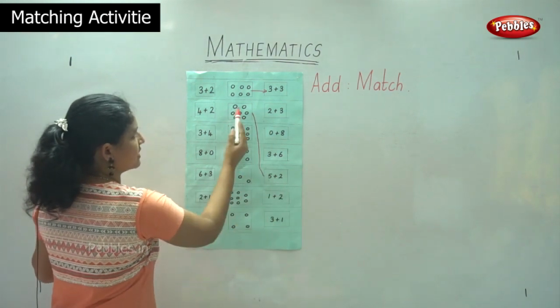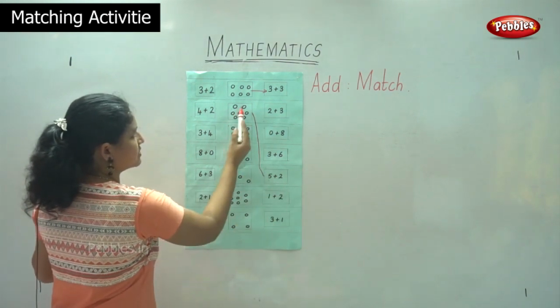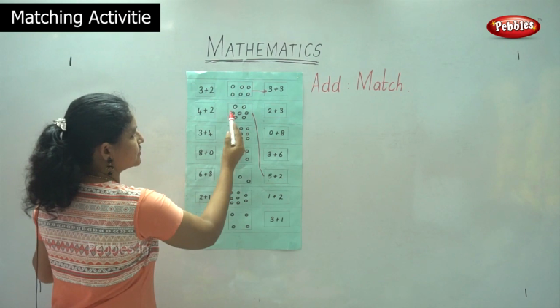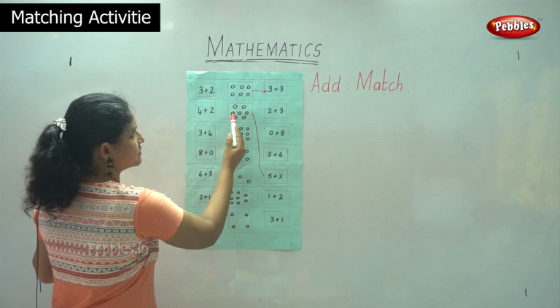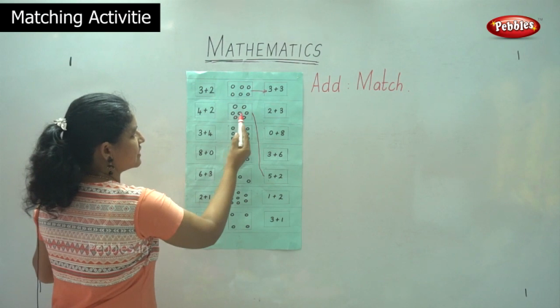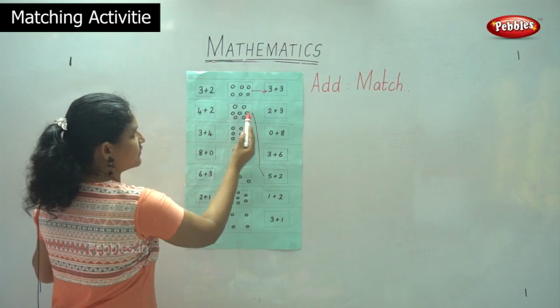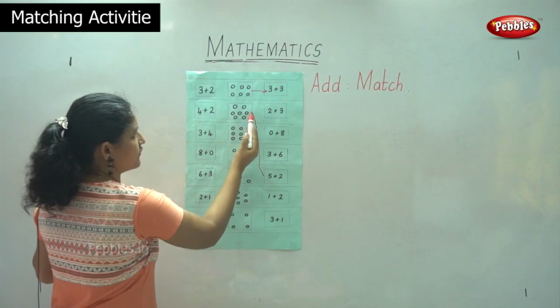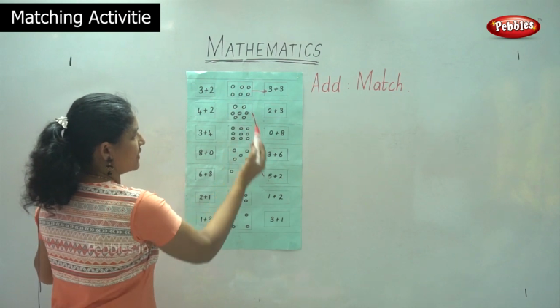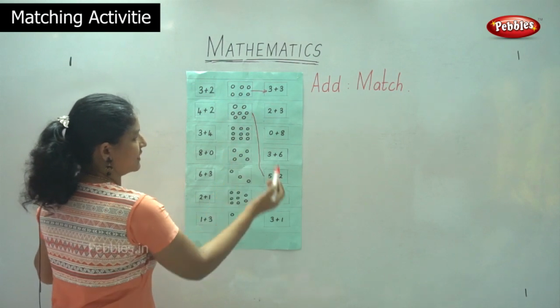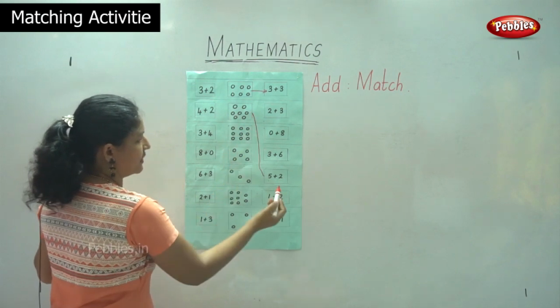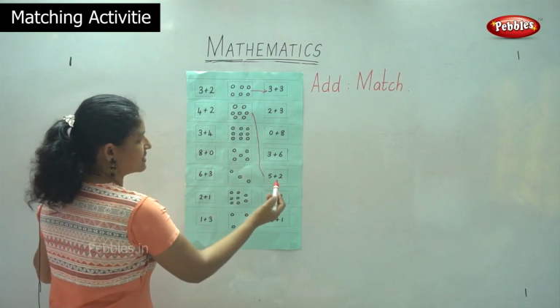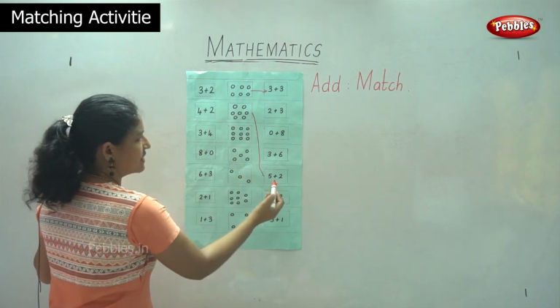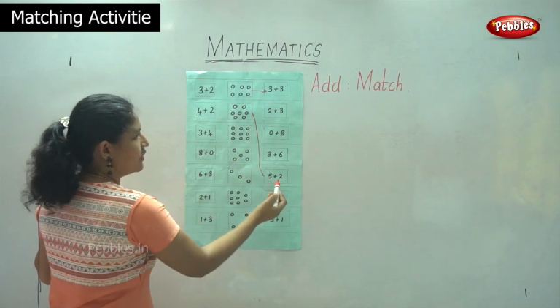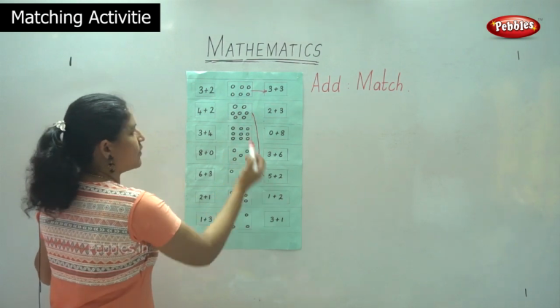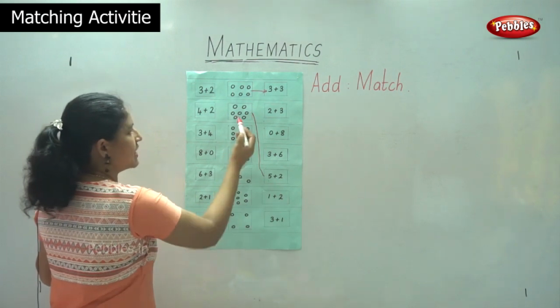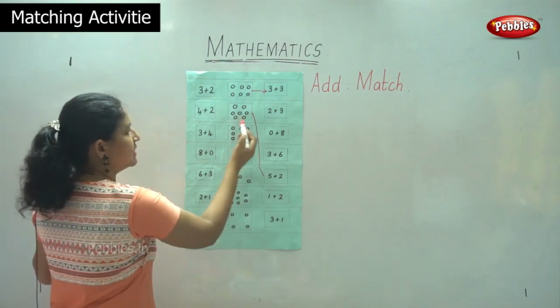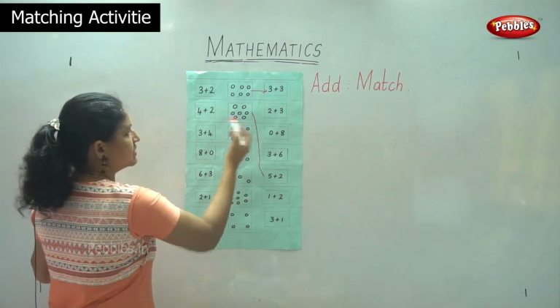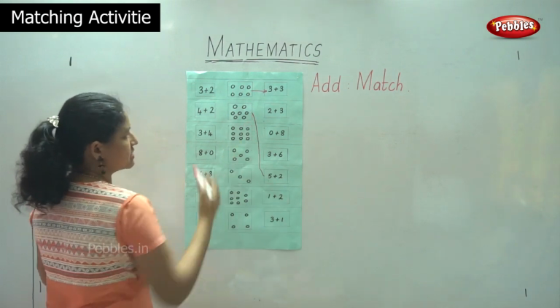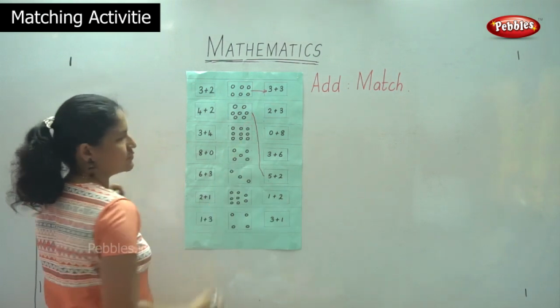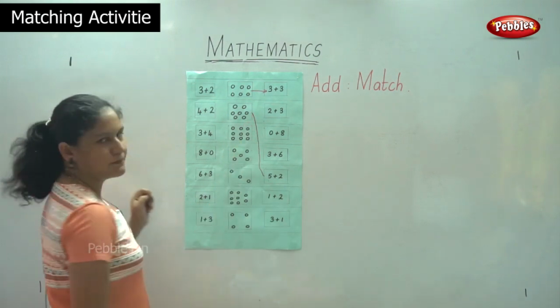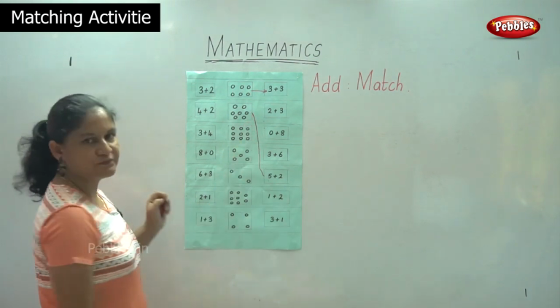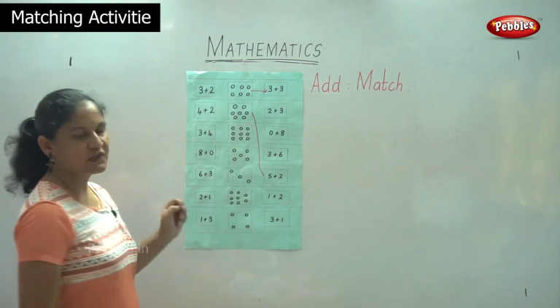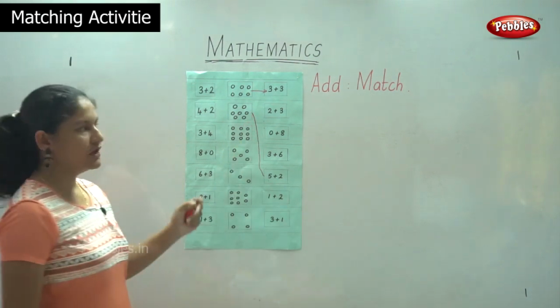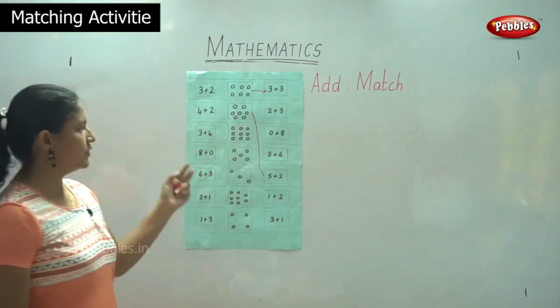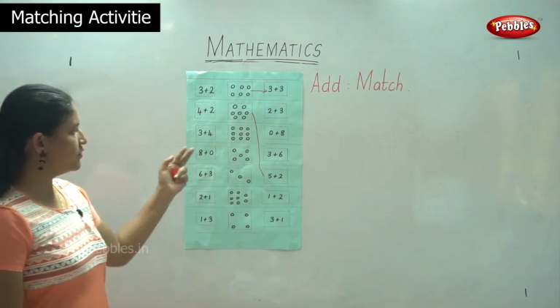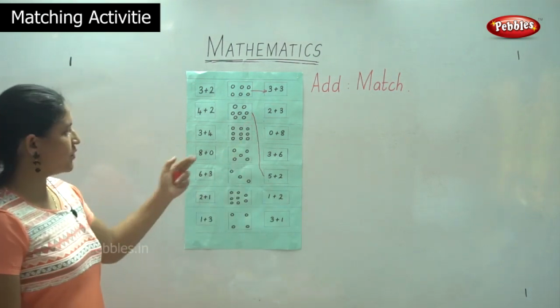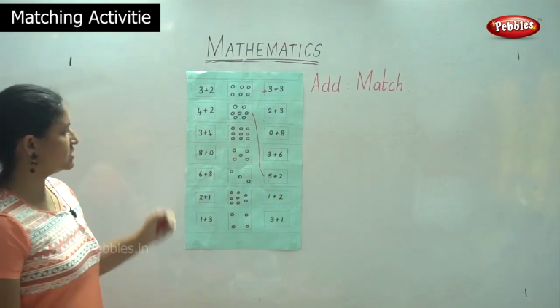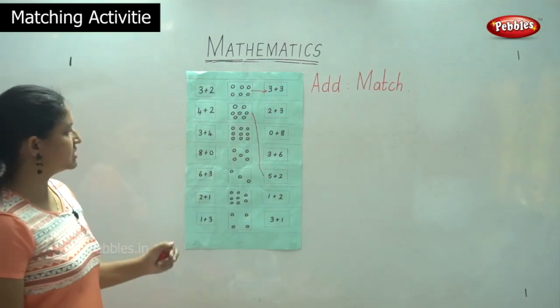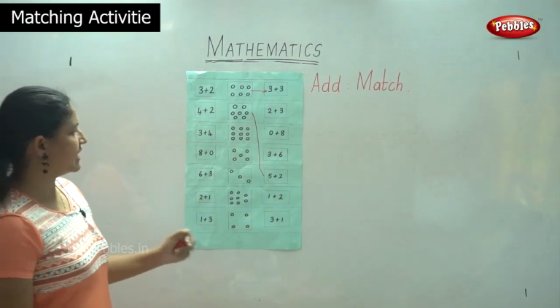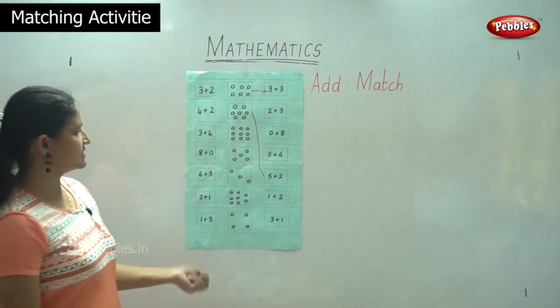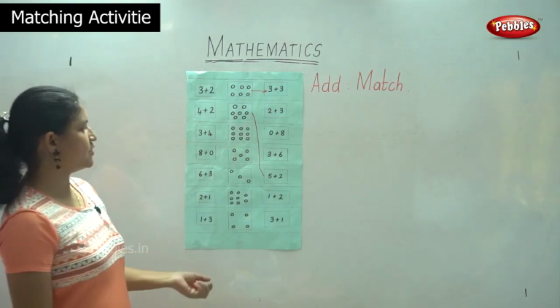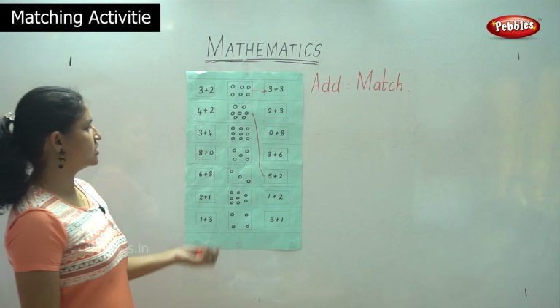So five plus two: one, two, three, four, five plus one, two. We move on to the next box.